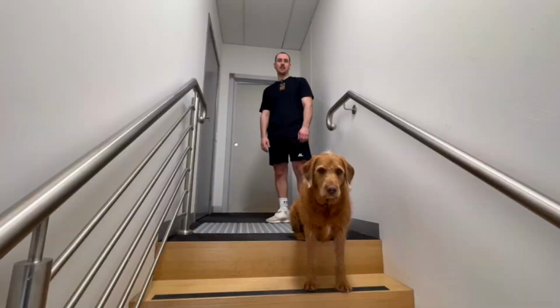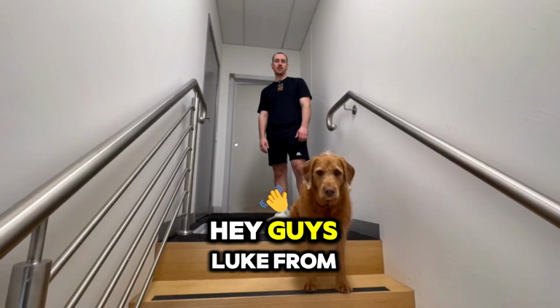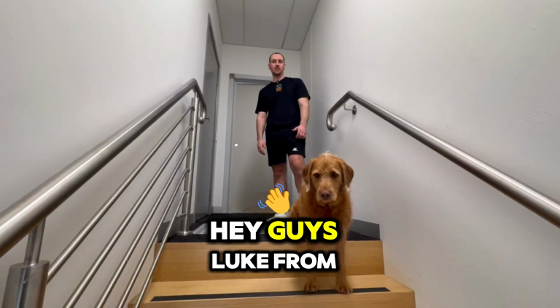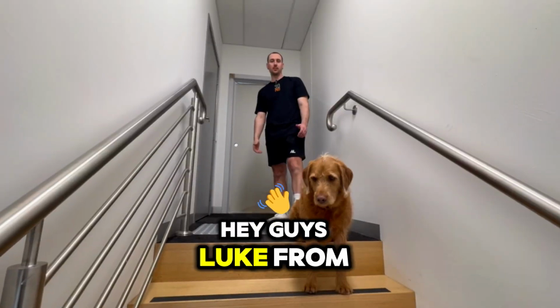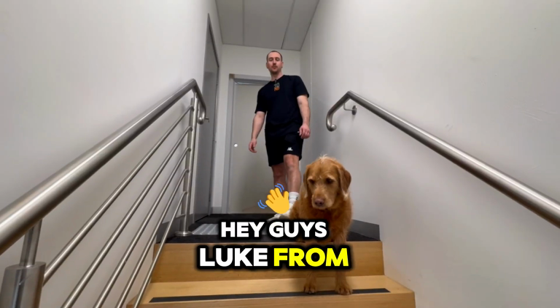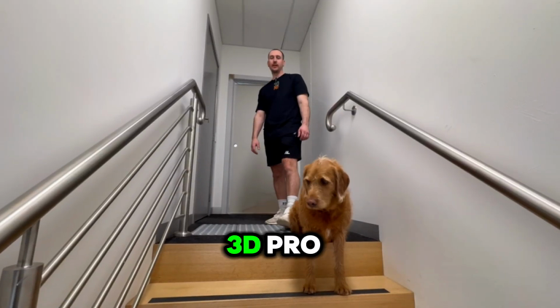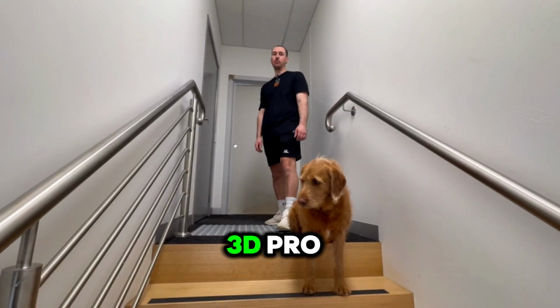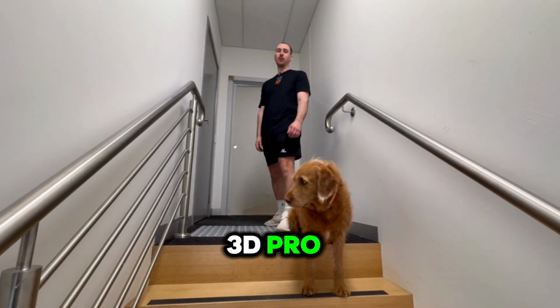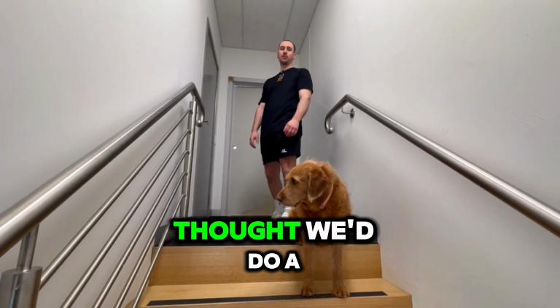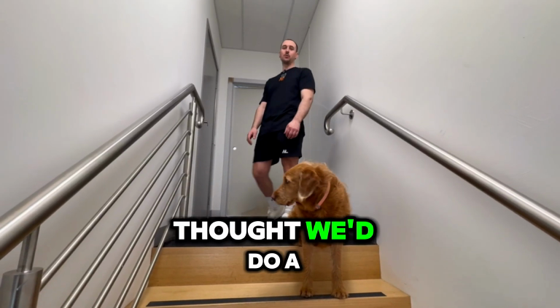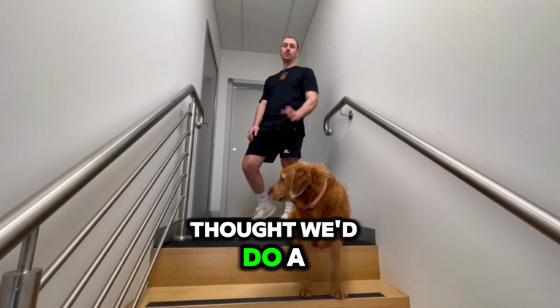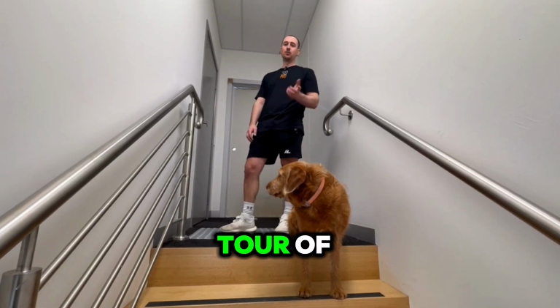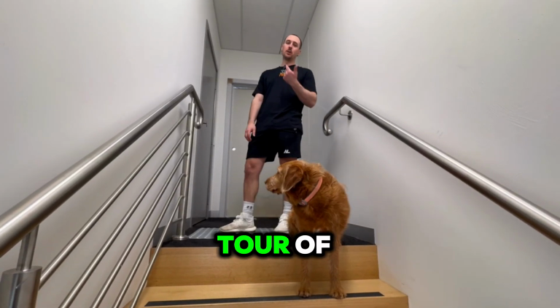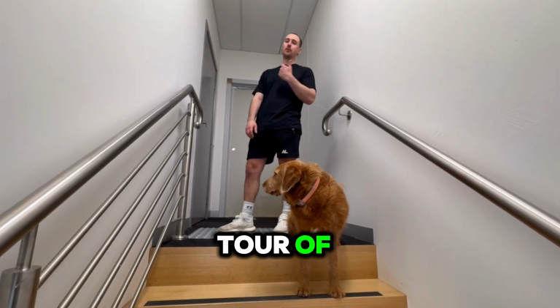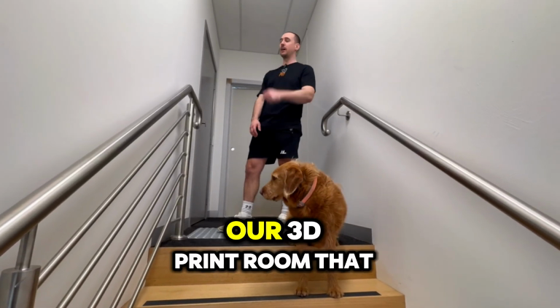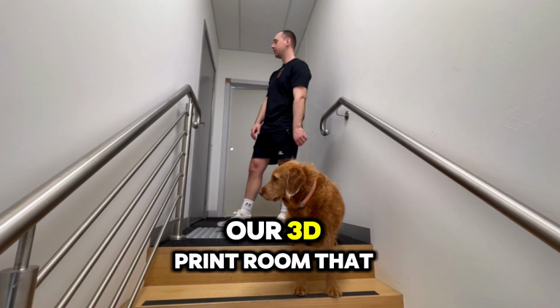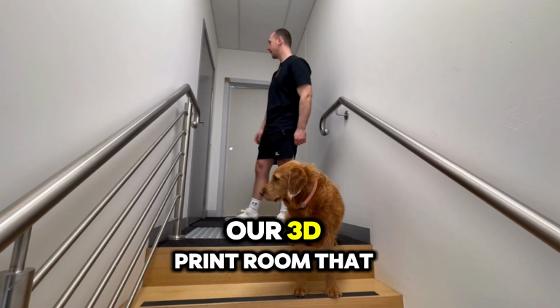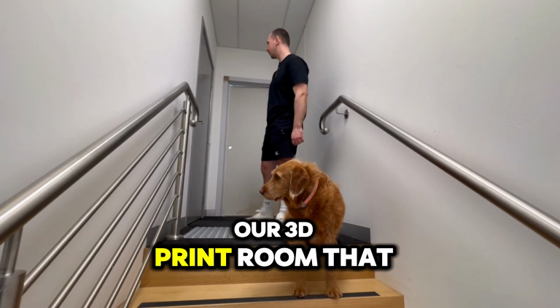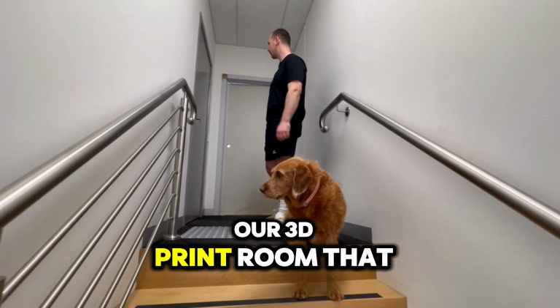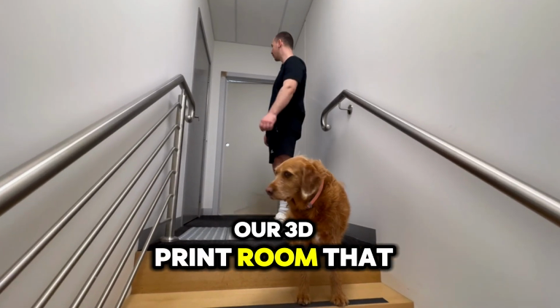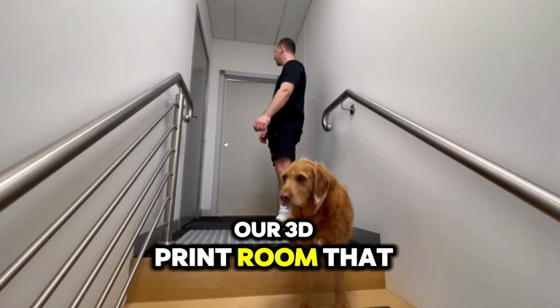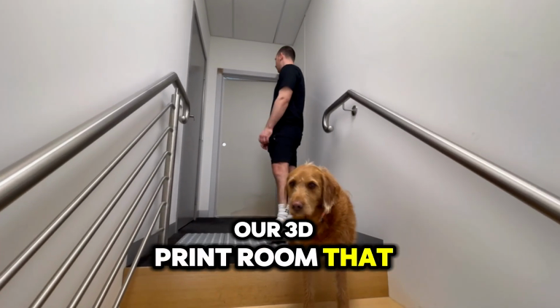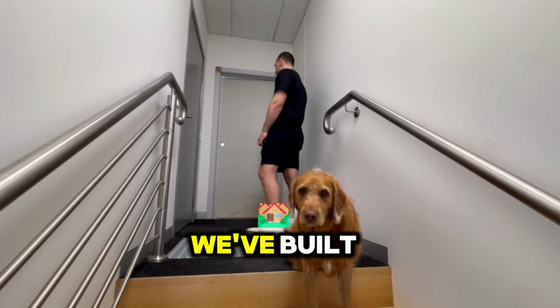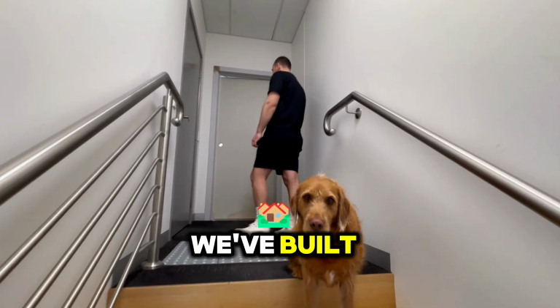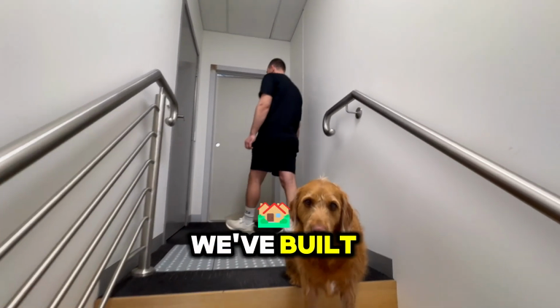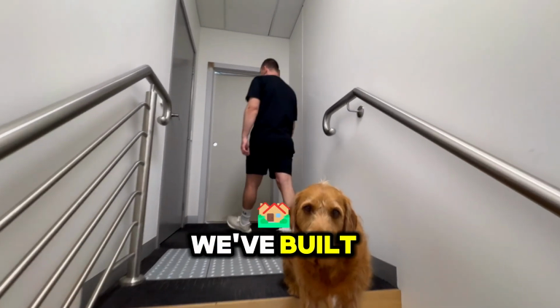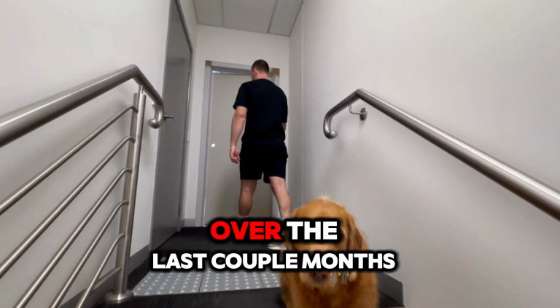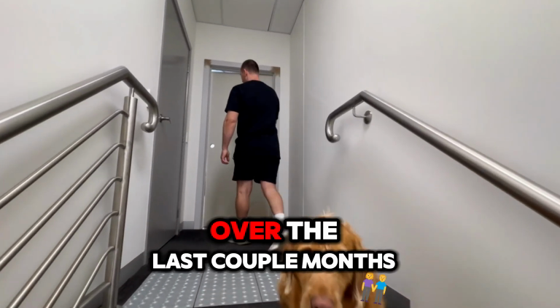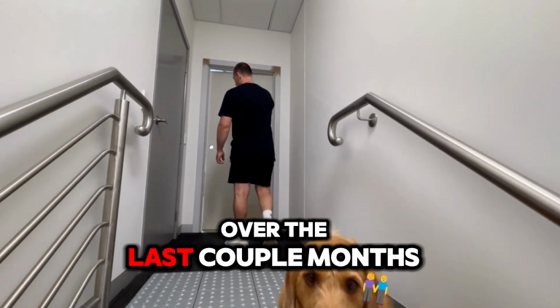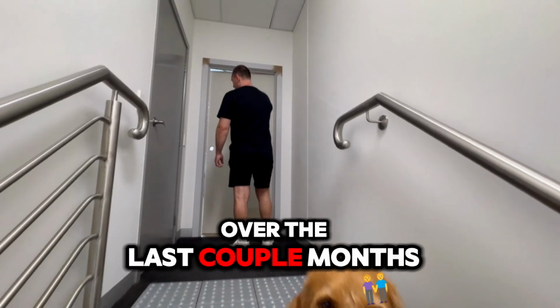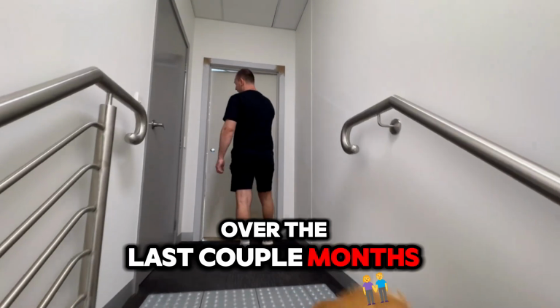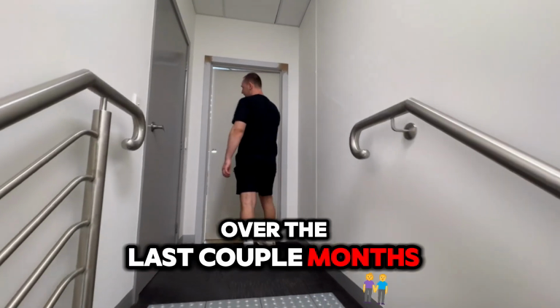Hey guys, Luke from 3D Pro. I thought we'd do a tour of our 3D print room that we've built over the last couple of months.